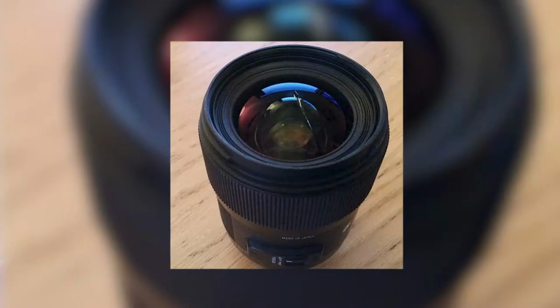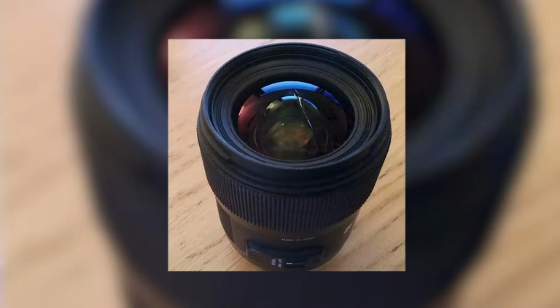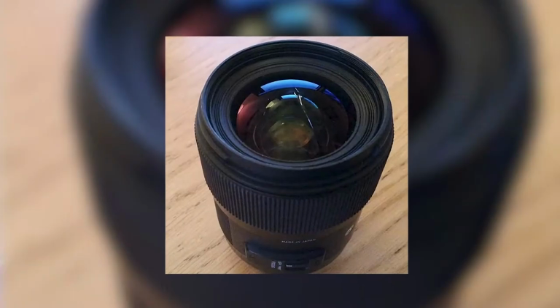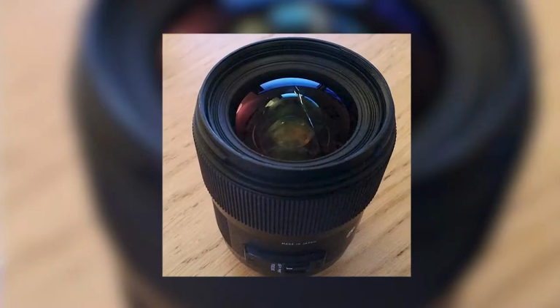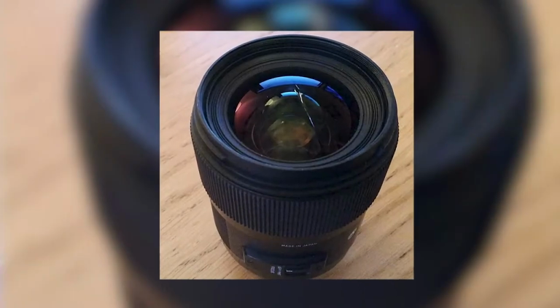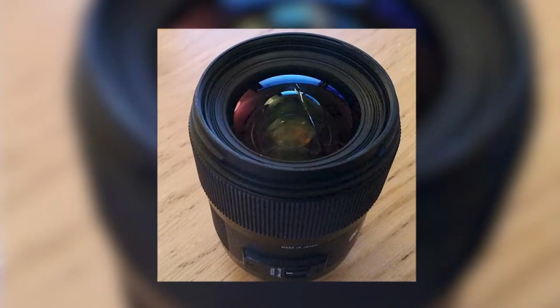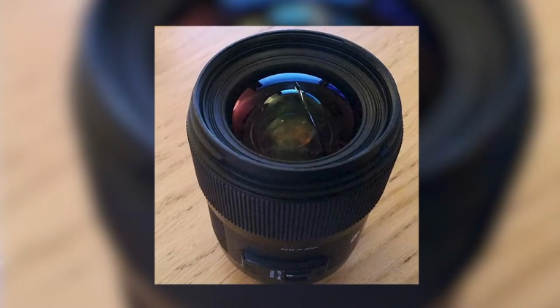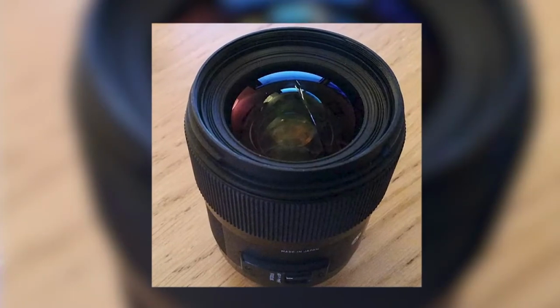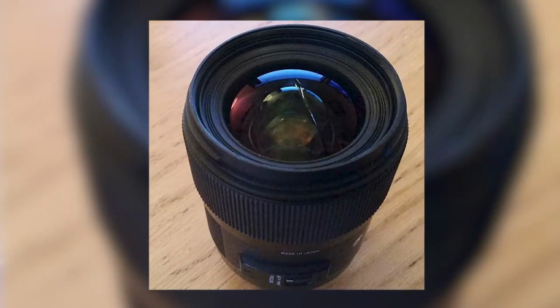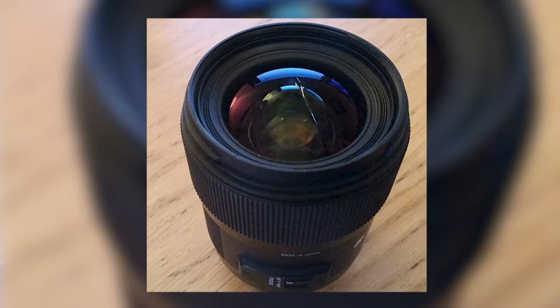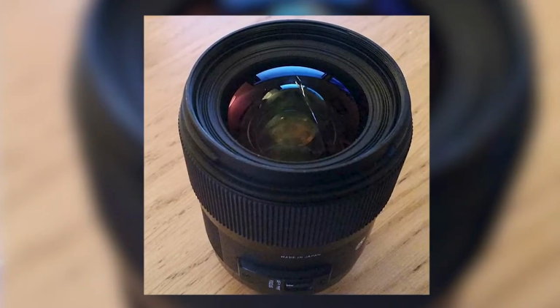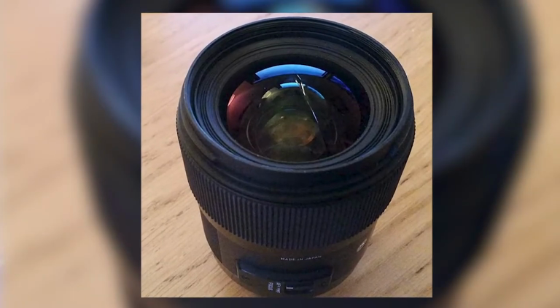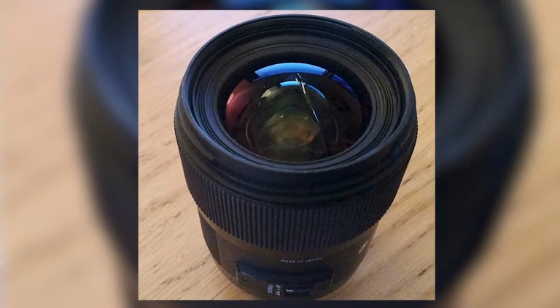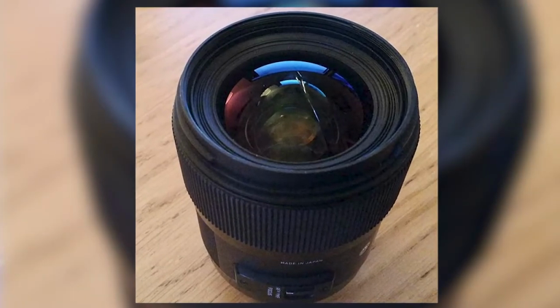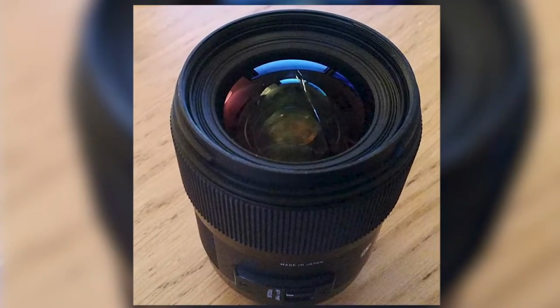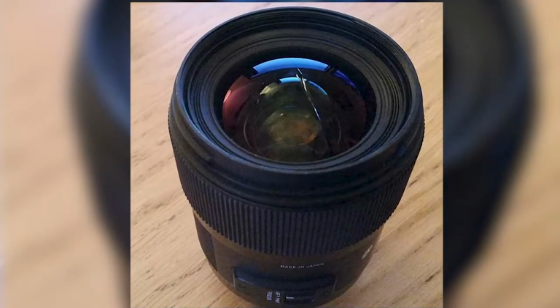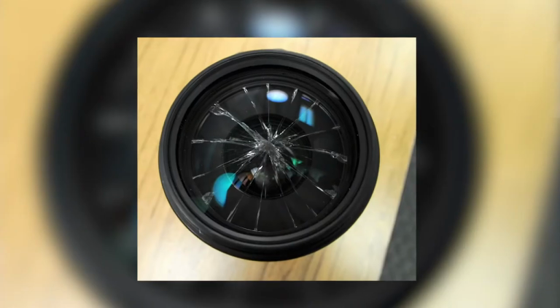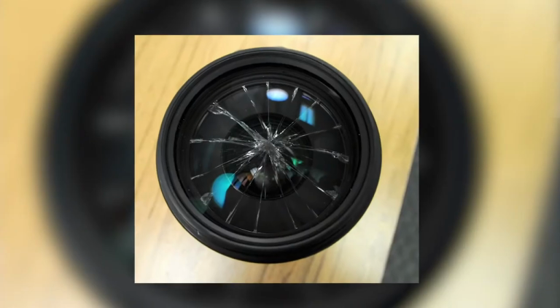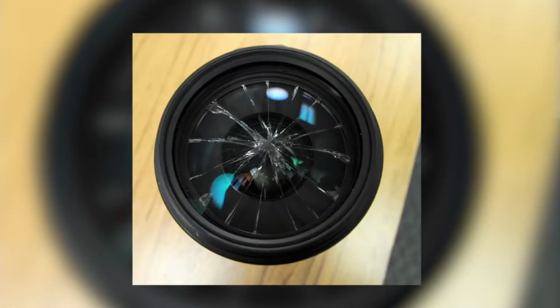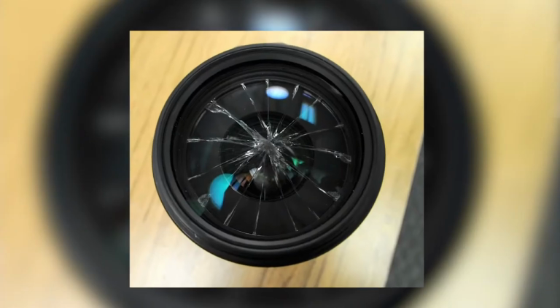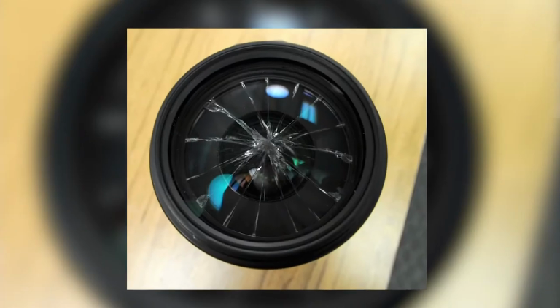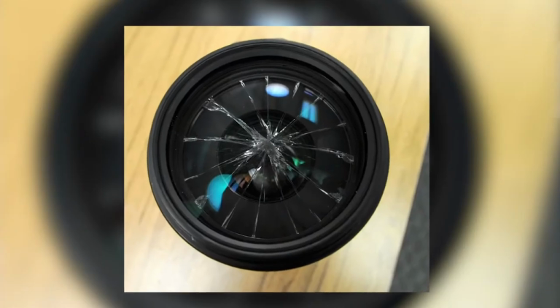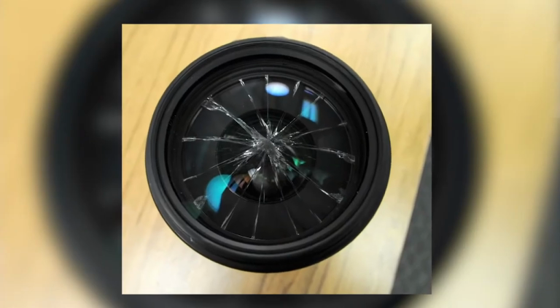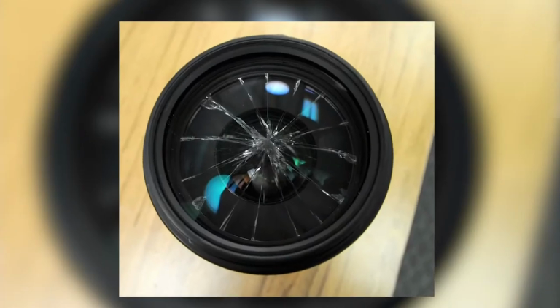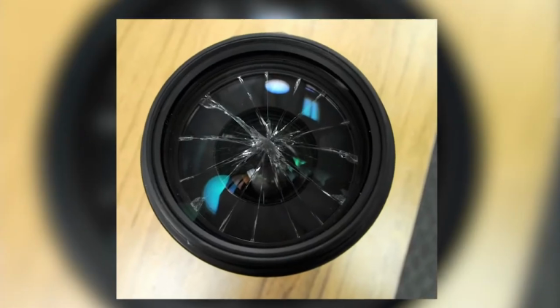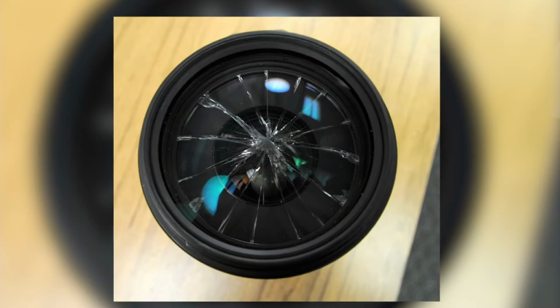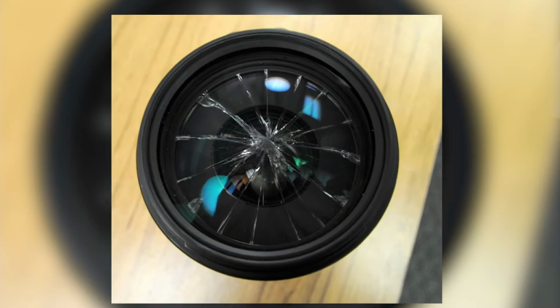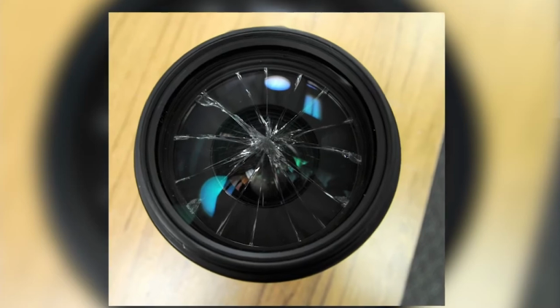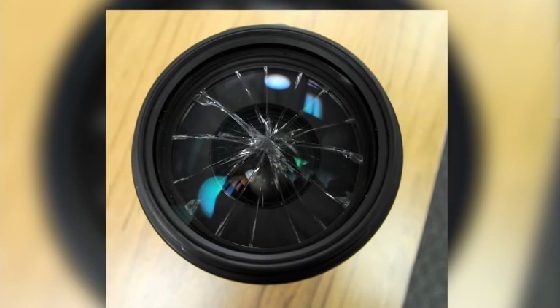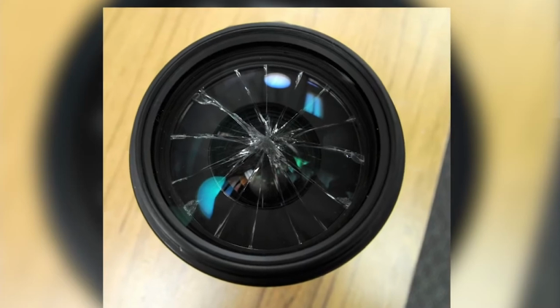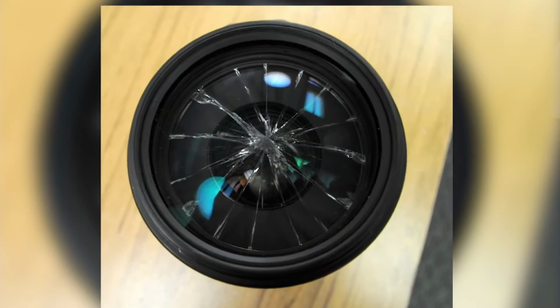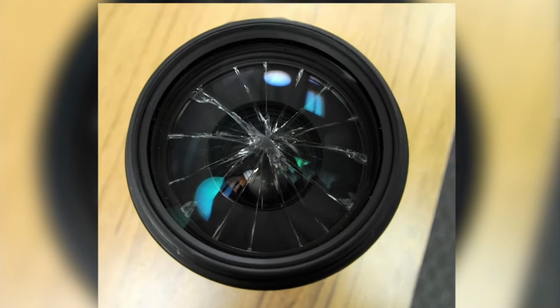Lens filters help protect the lens glass from scratches or cracks. It even helps to keep the dust away.